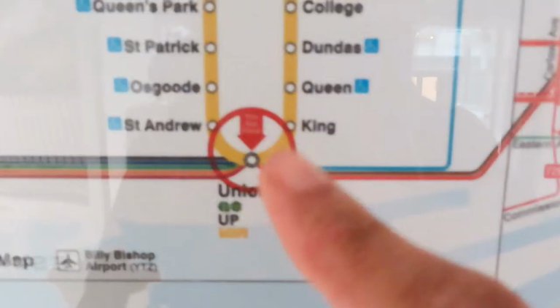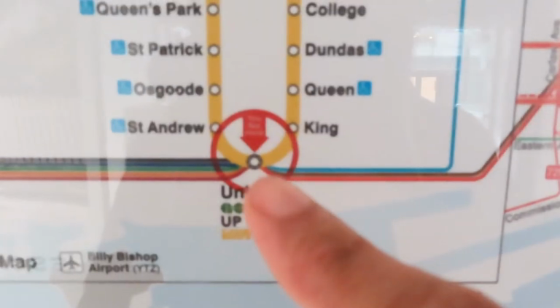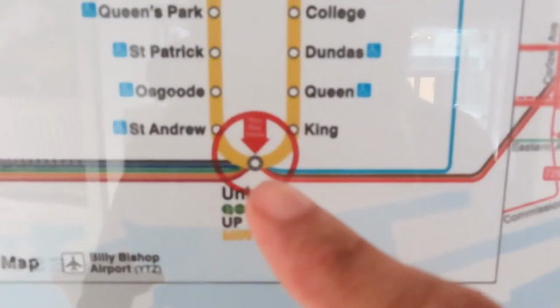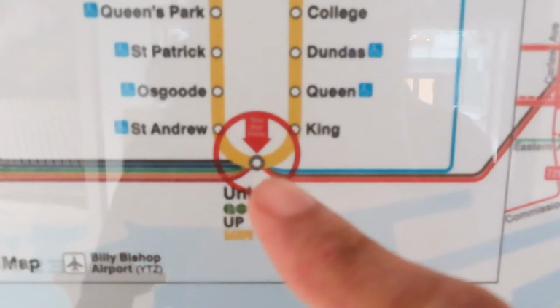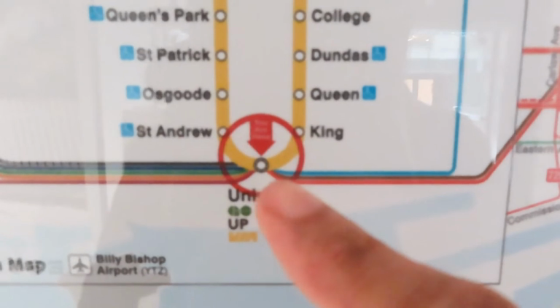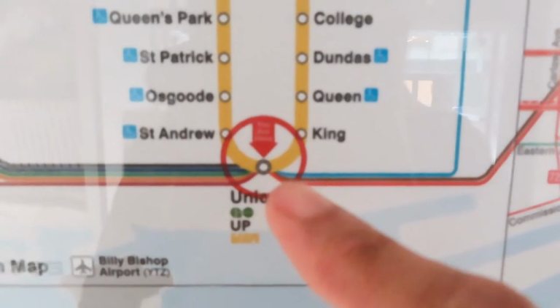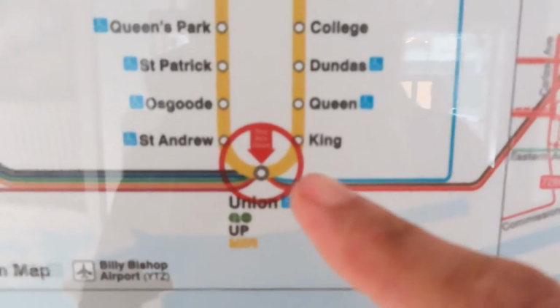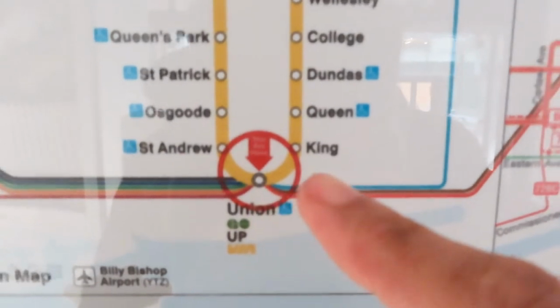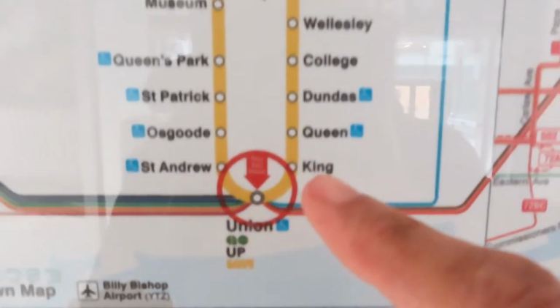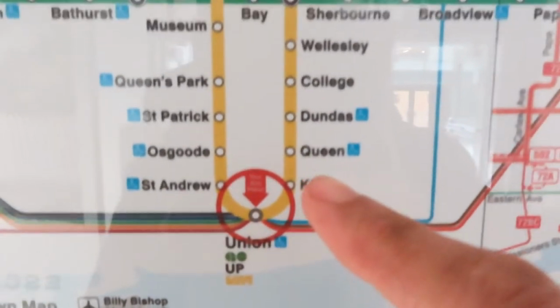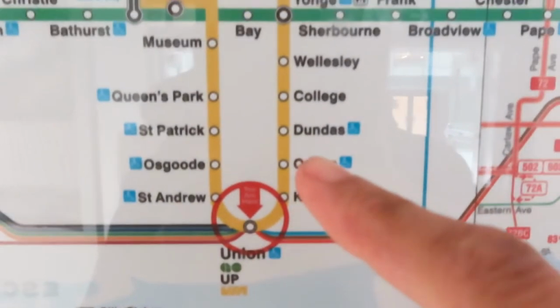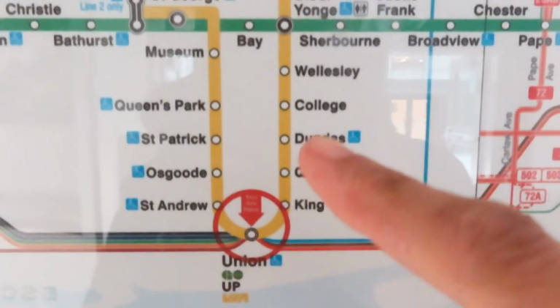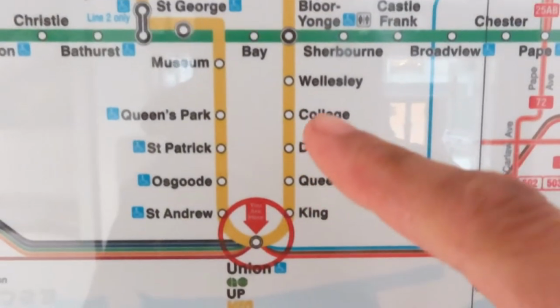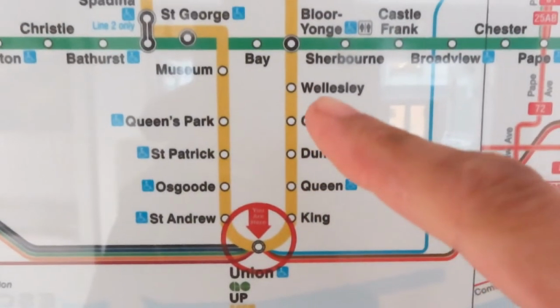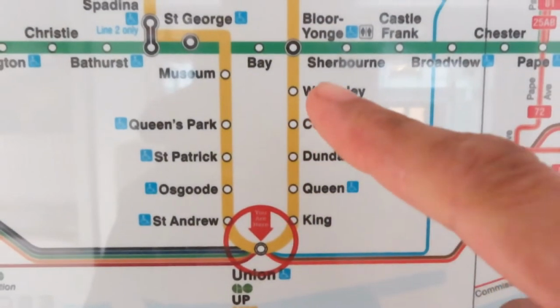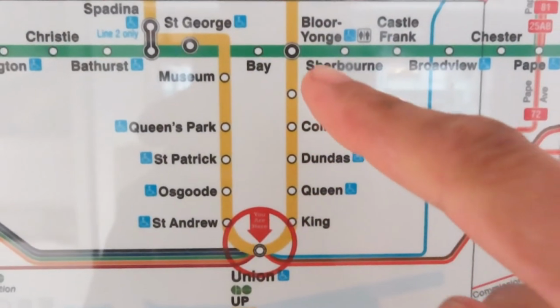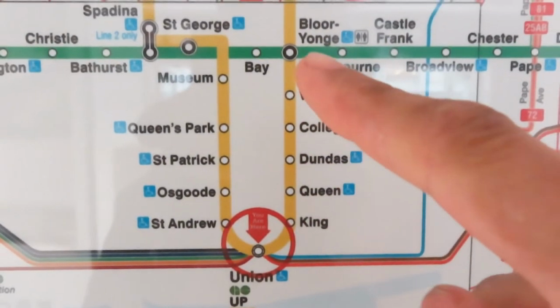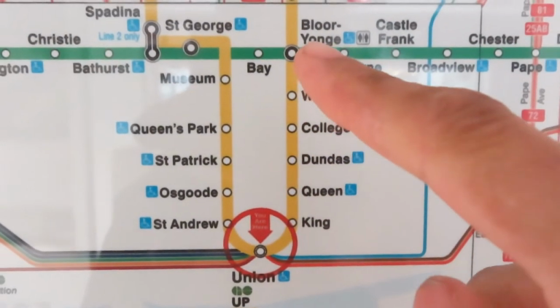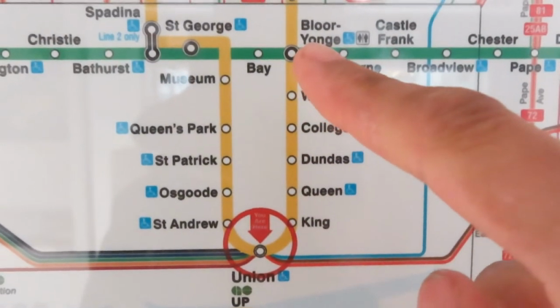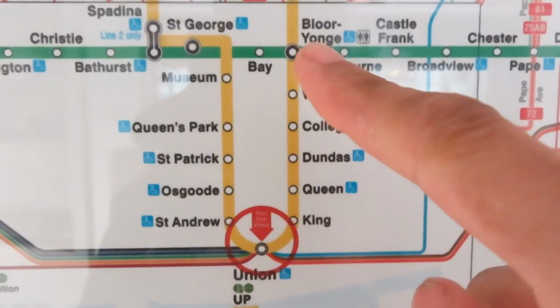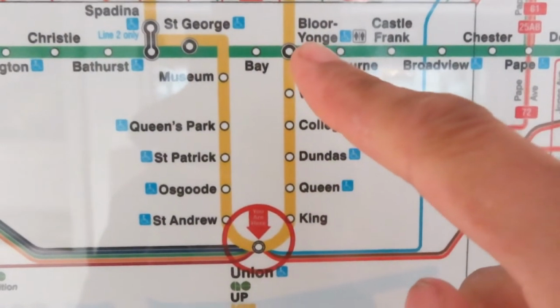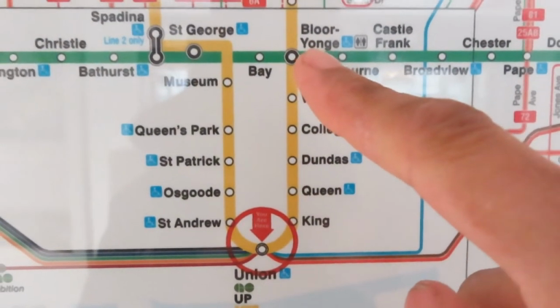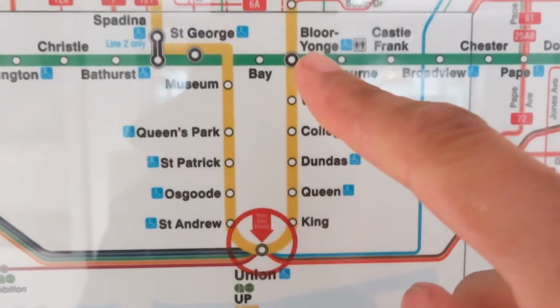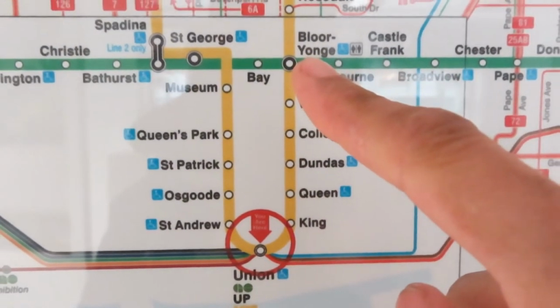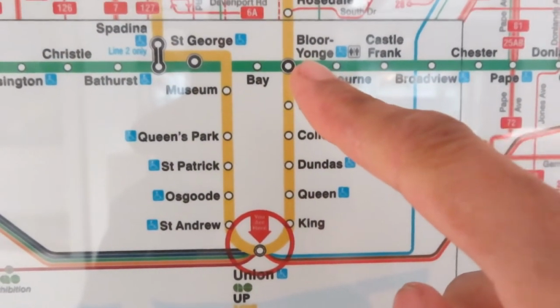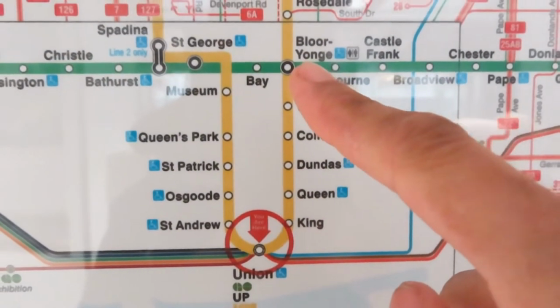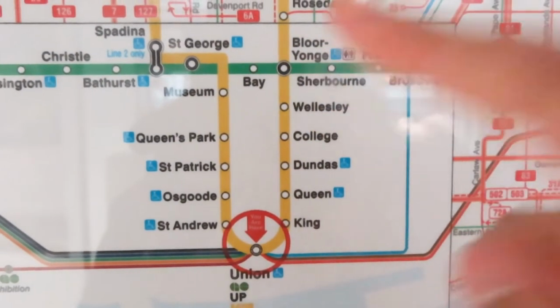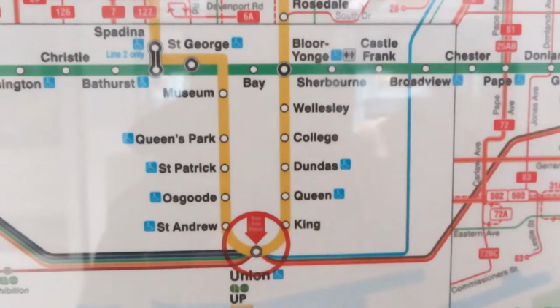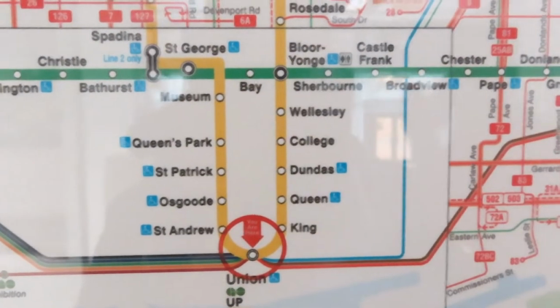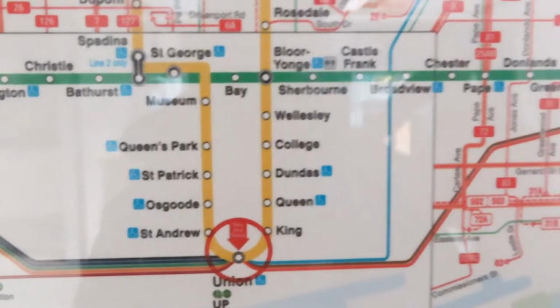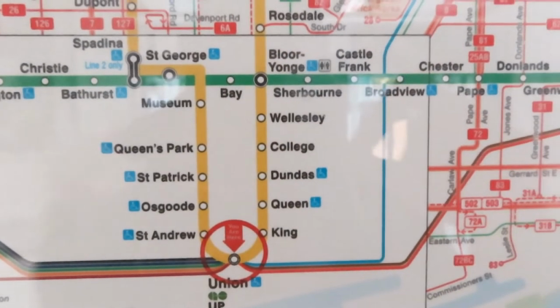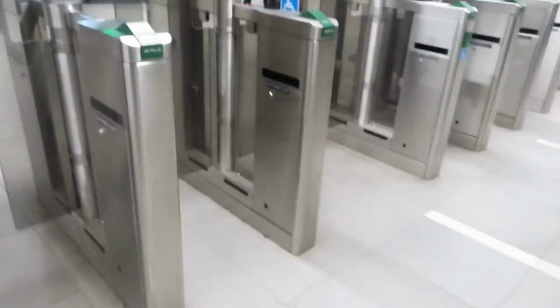So I'm right here on the map and I want to get off right here. Let's do it.